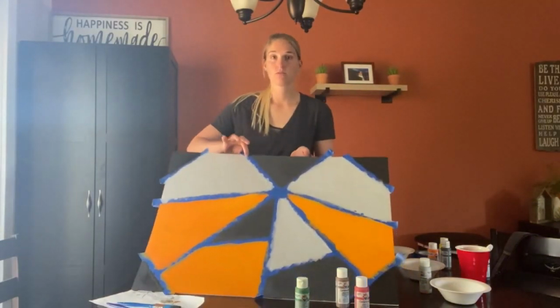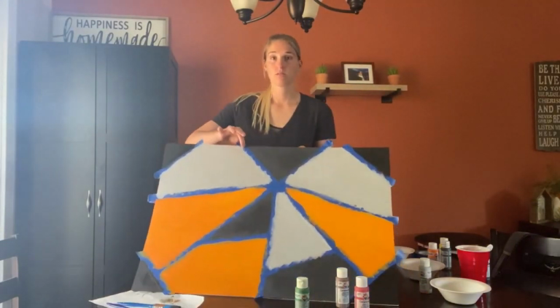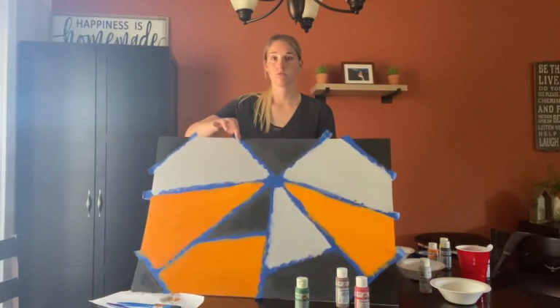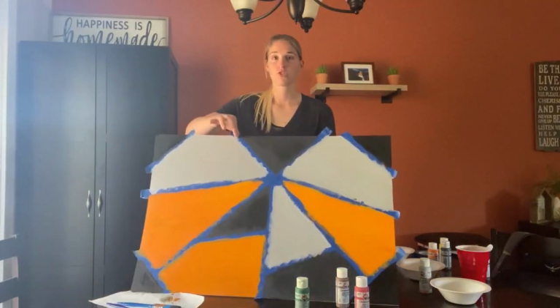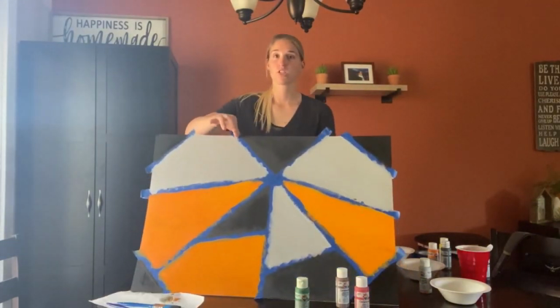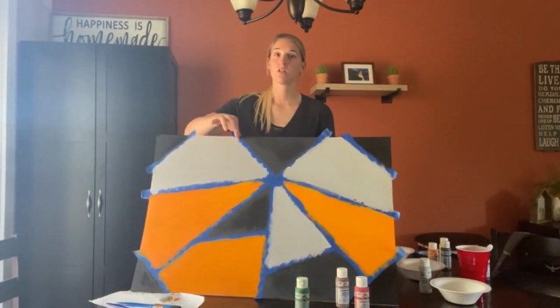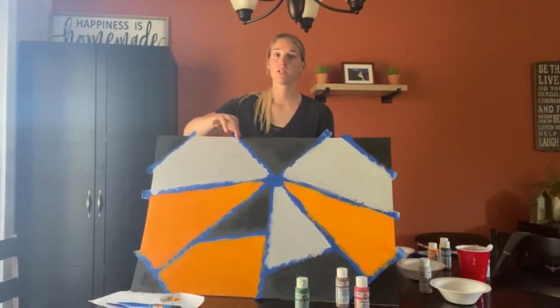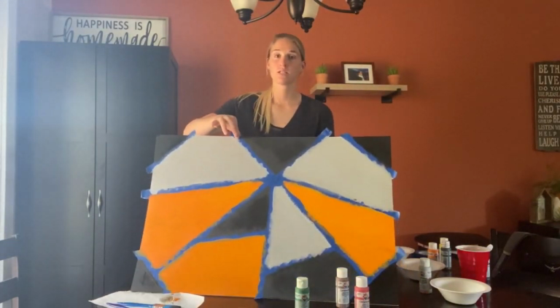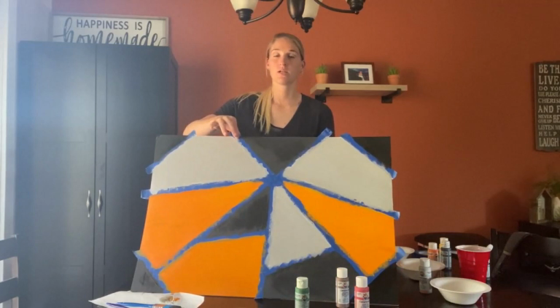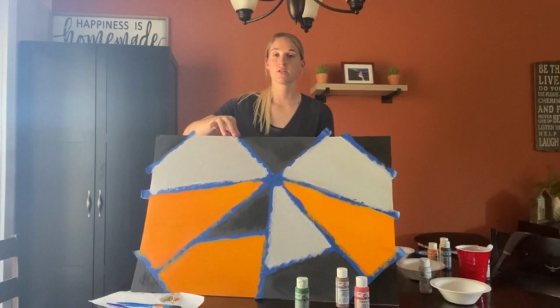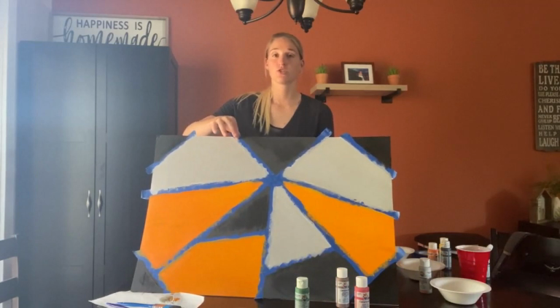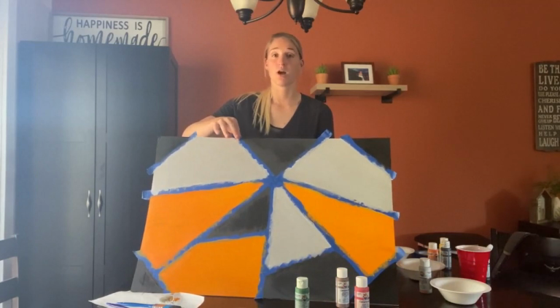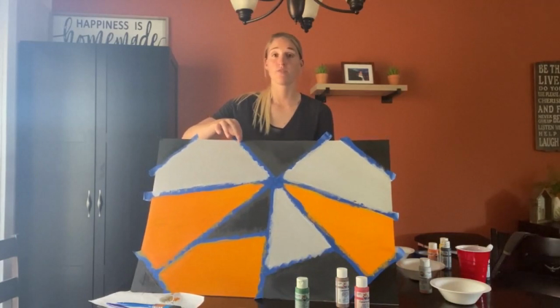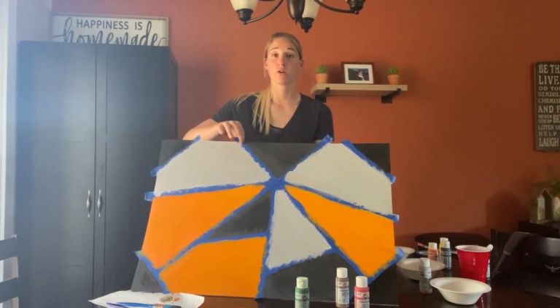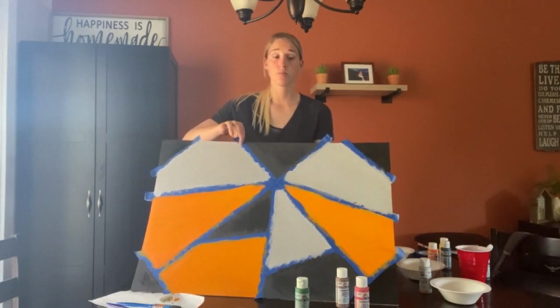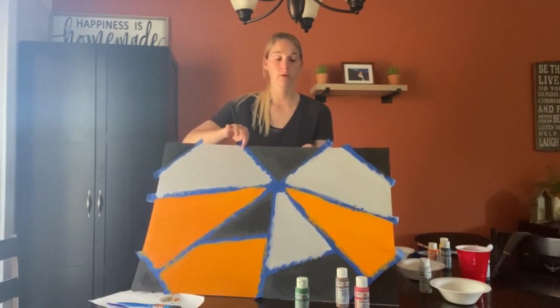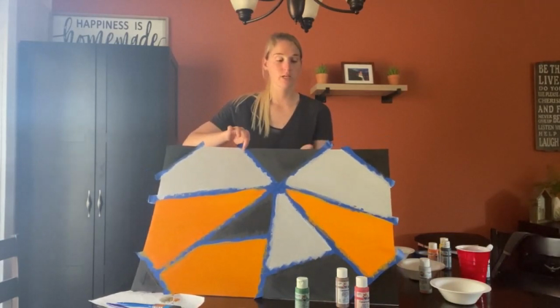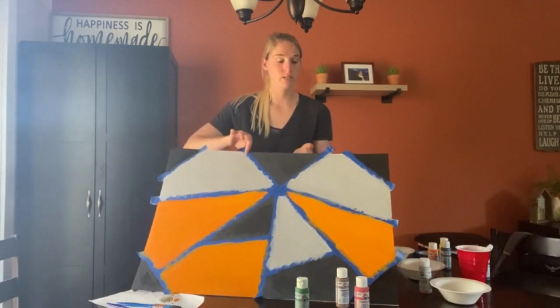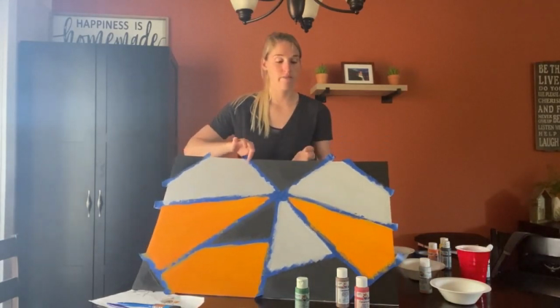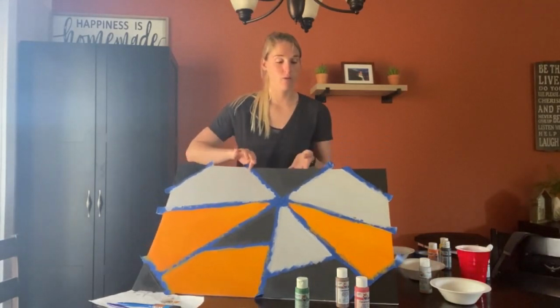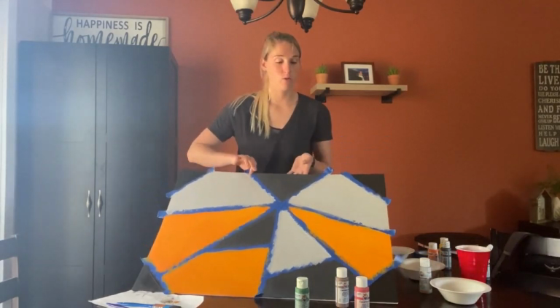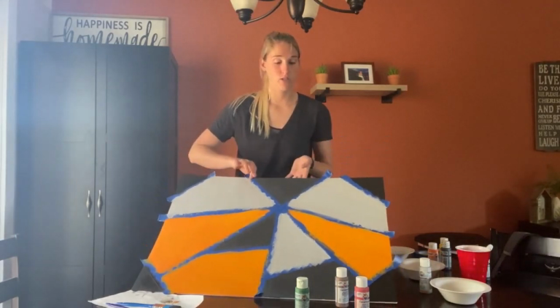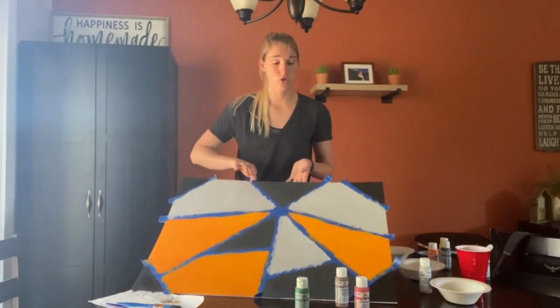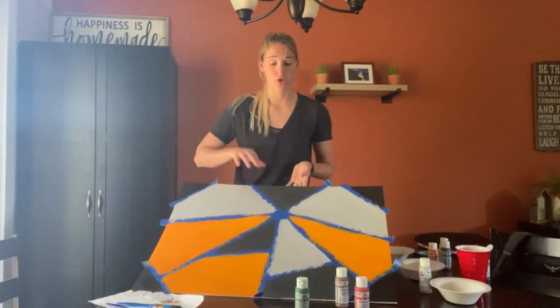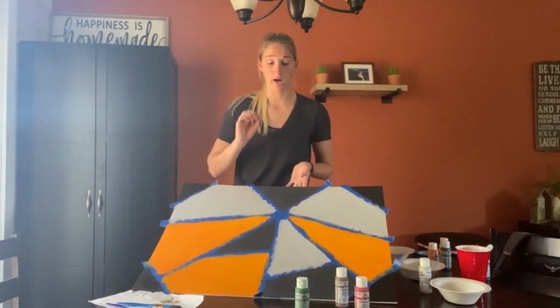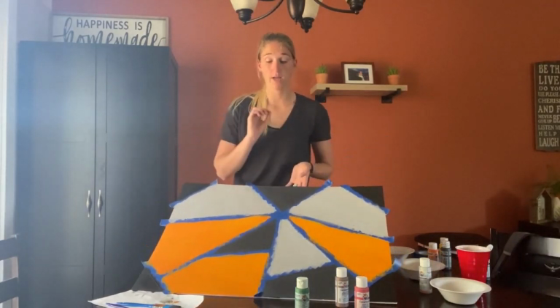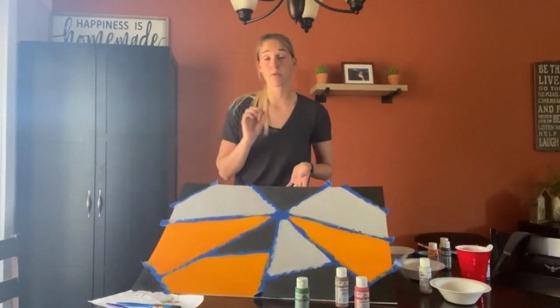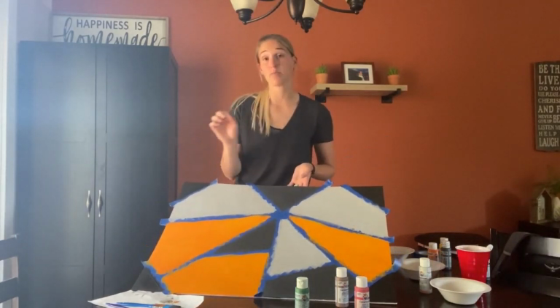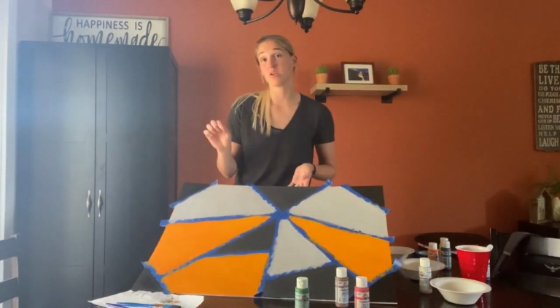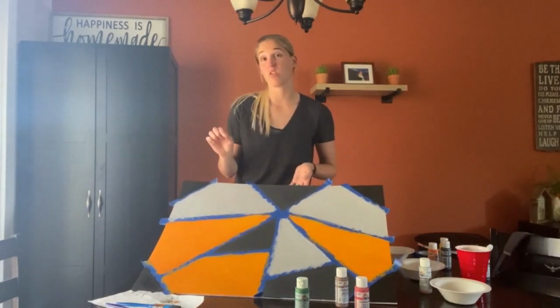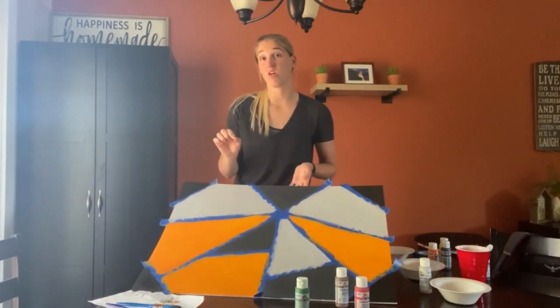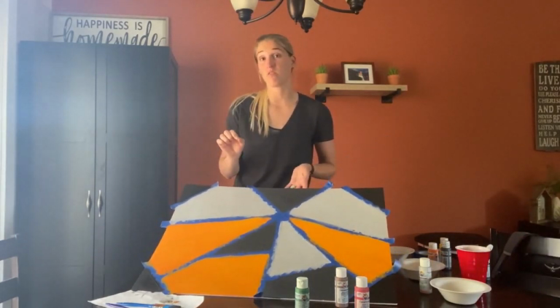I'm just going to let it sit here and dry a couple of minutes, and then once it's dry, I'm going to seal it on.